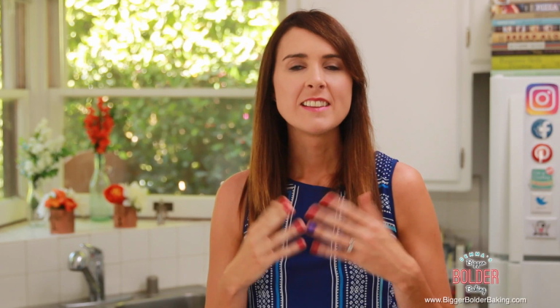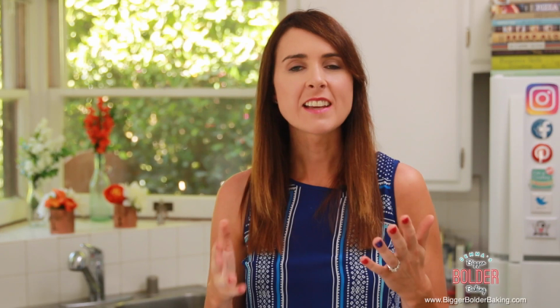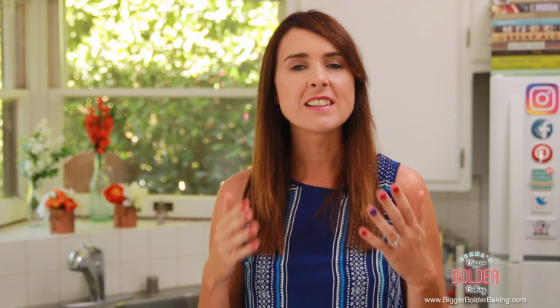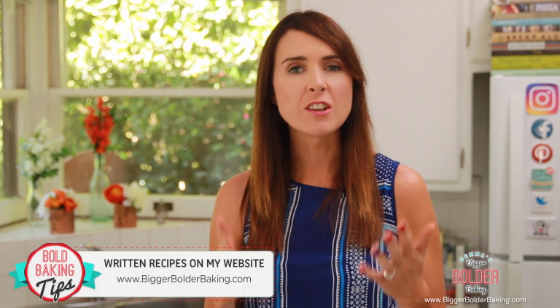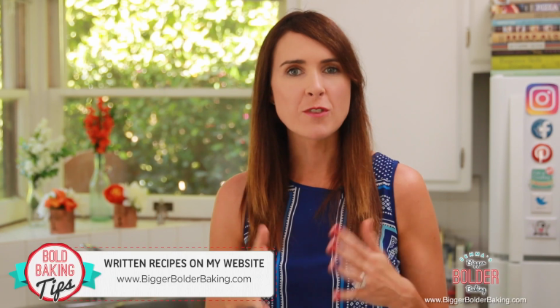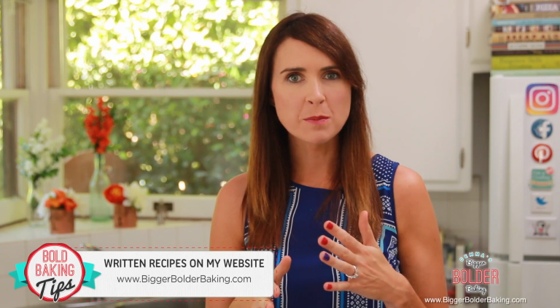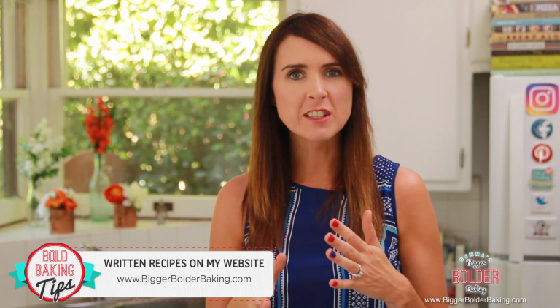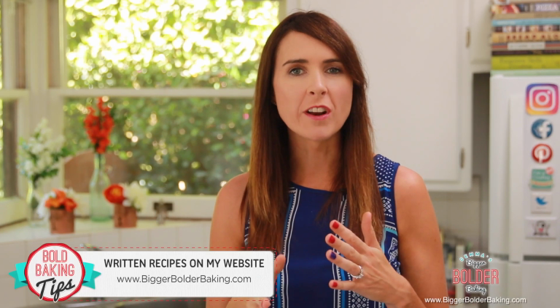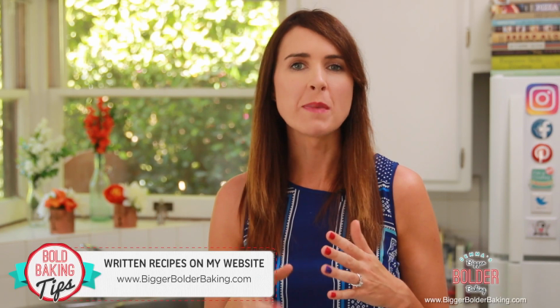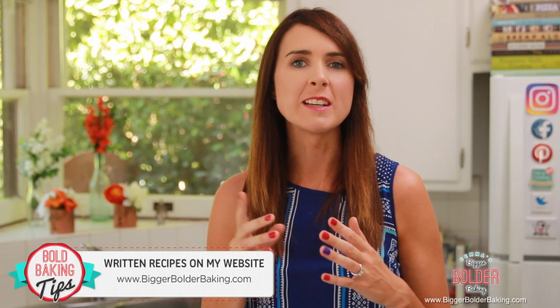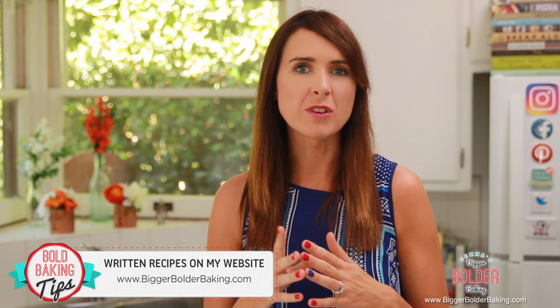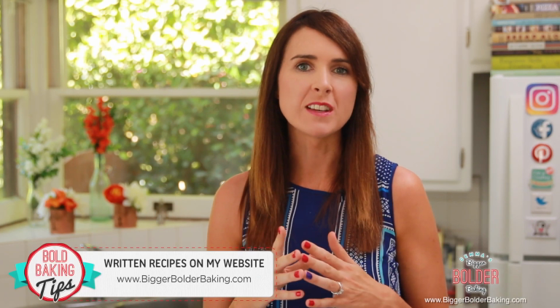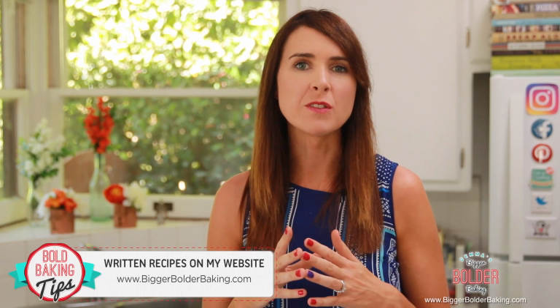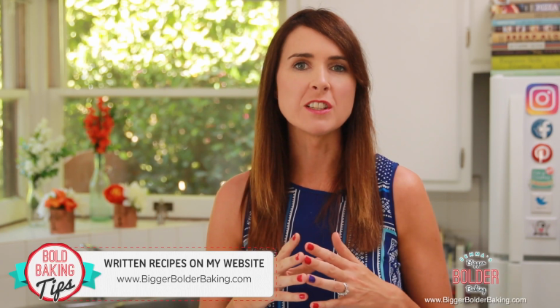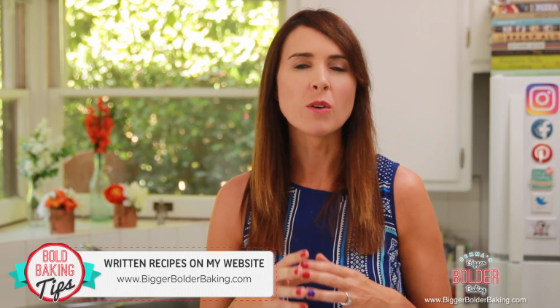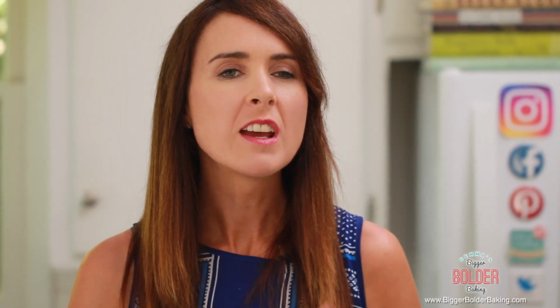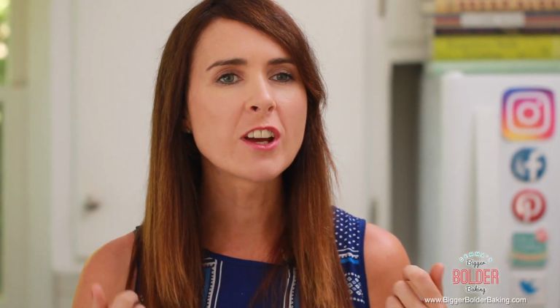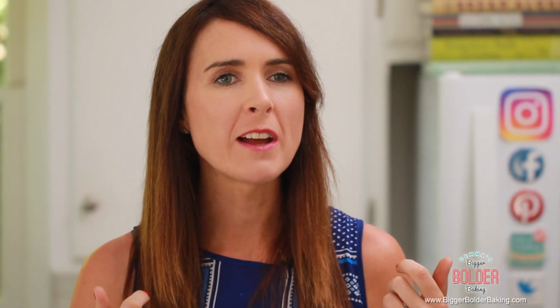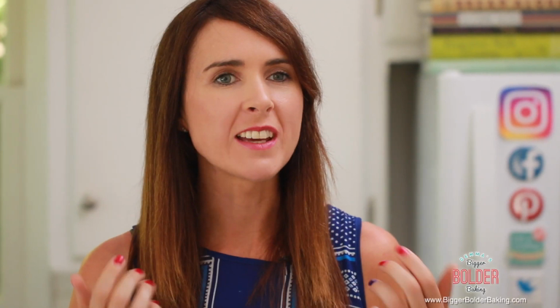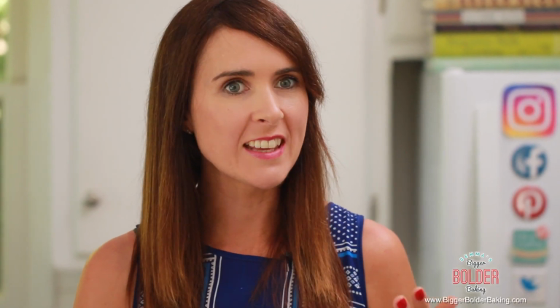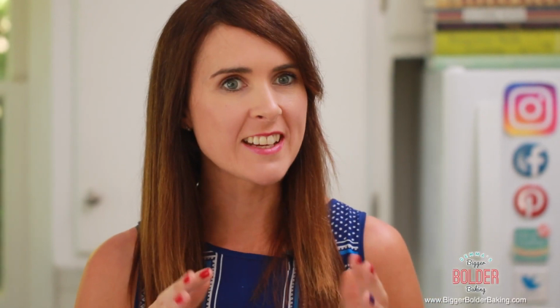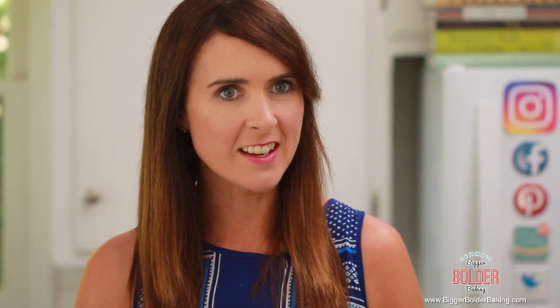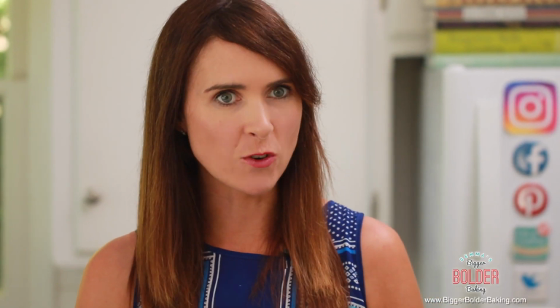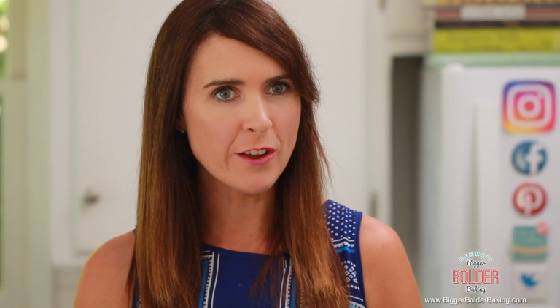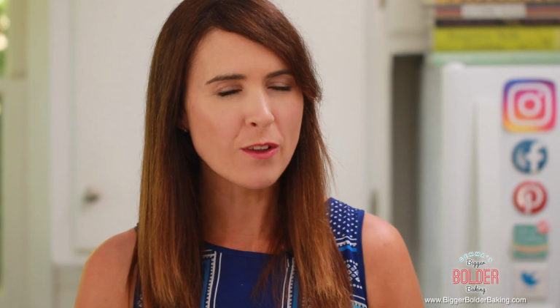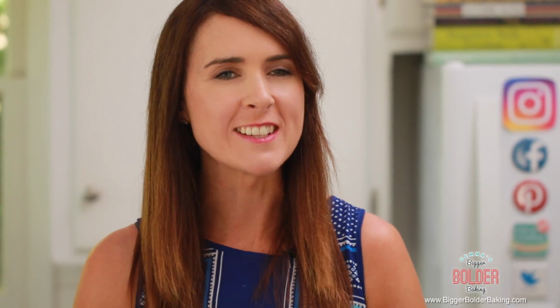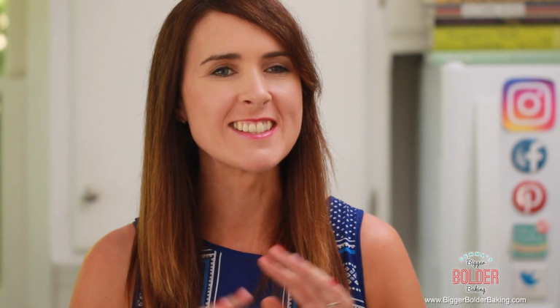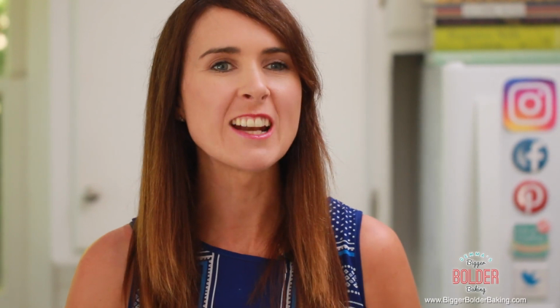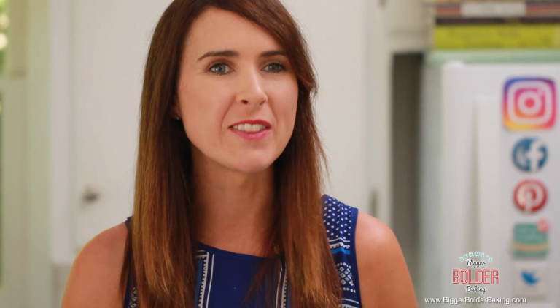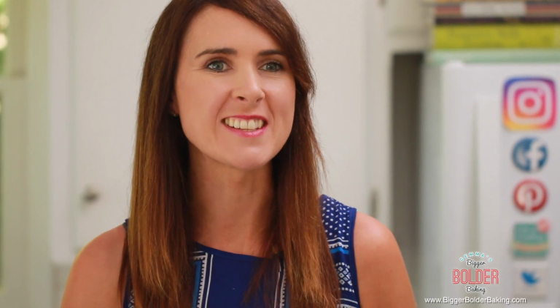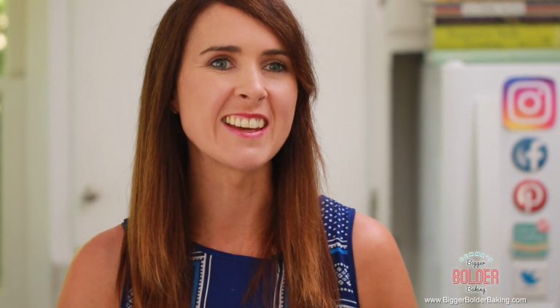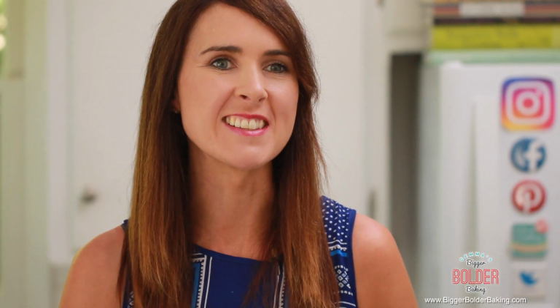This cake is a different recipe to the one I've made in a previous video. If you can imagine a cake that tastes like an Oreo, that's exactly what this cake is.